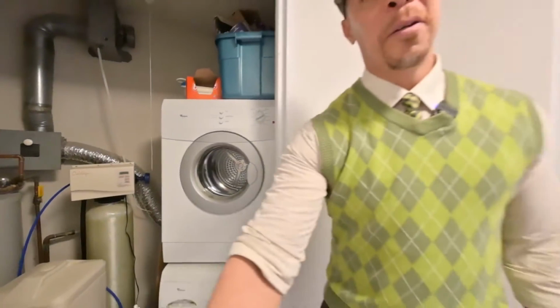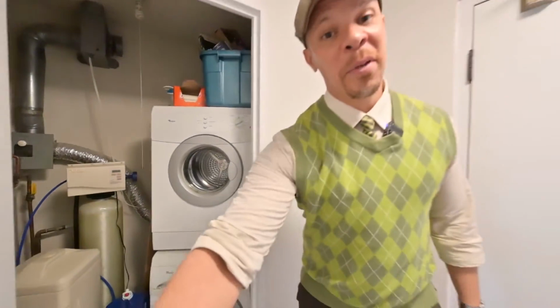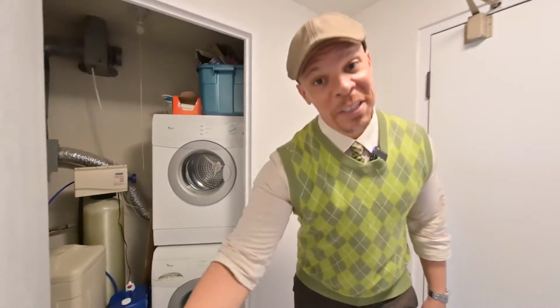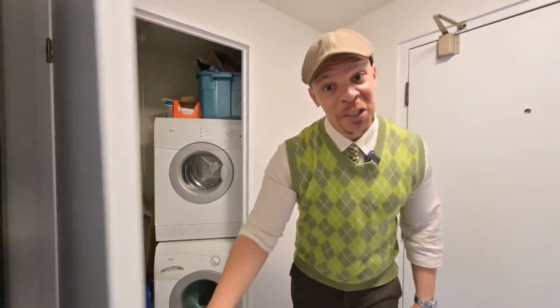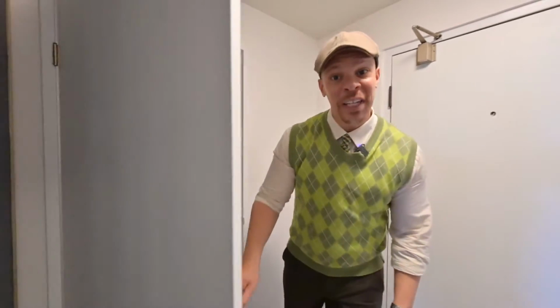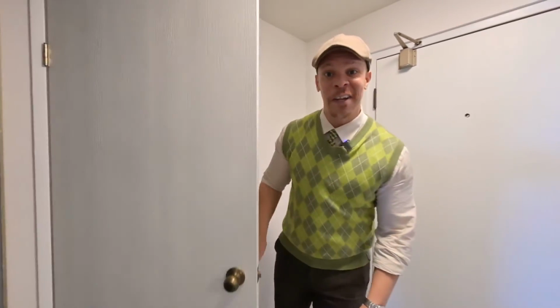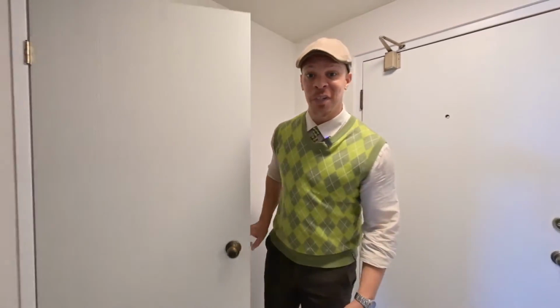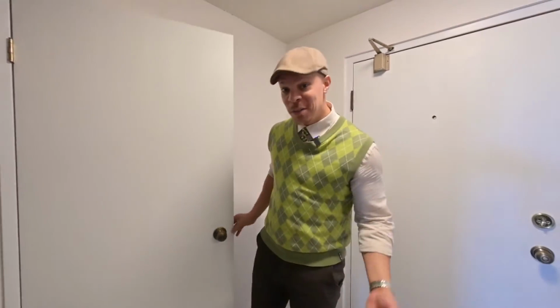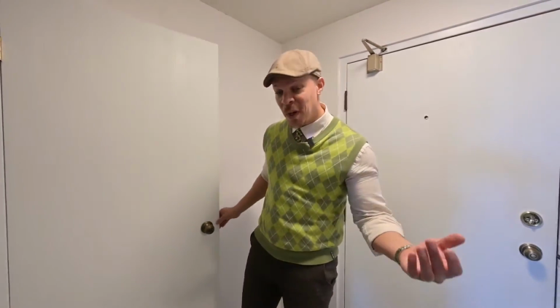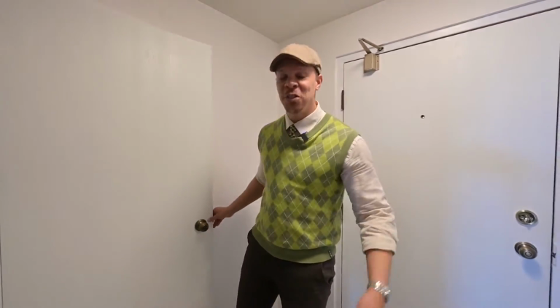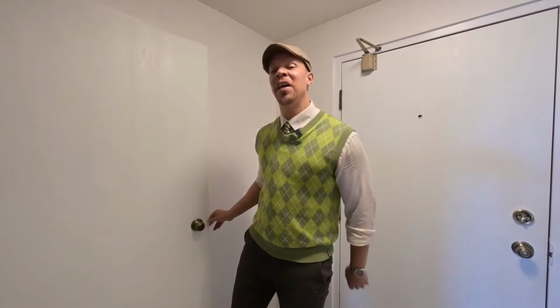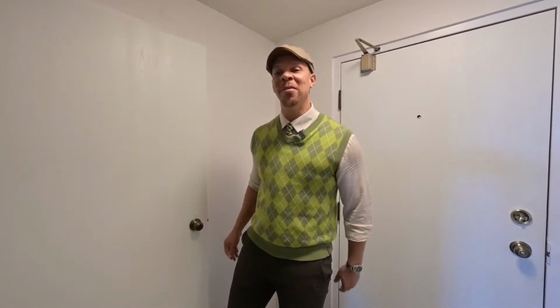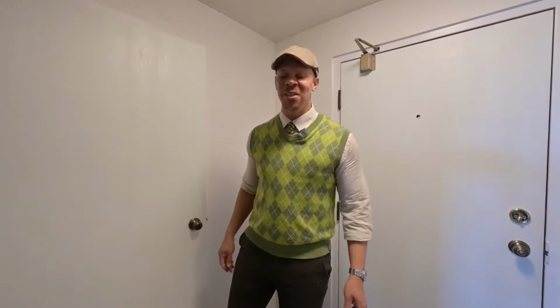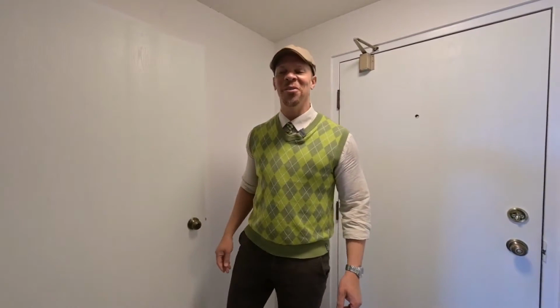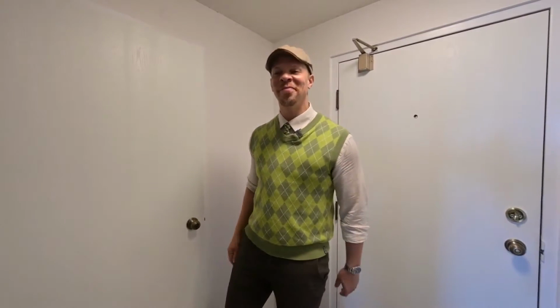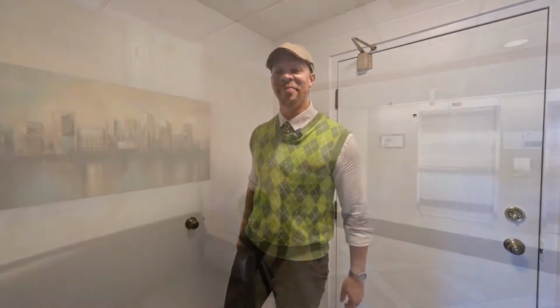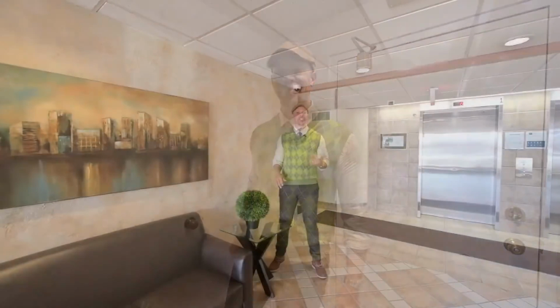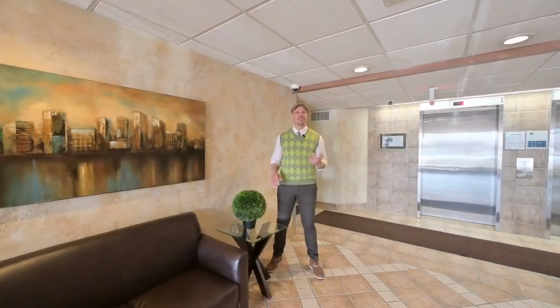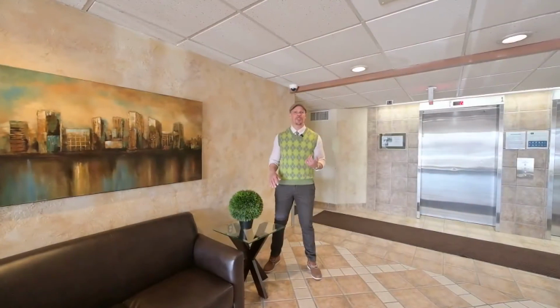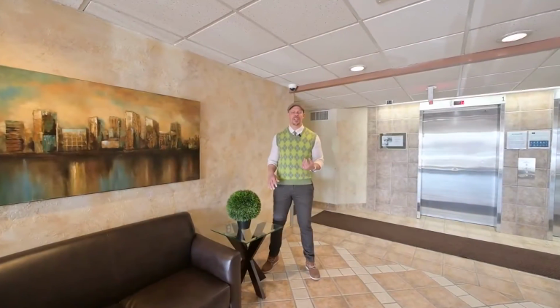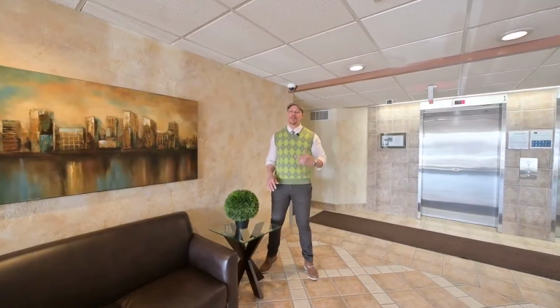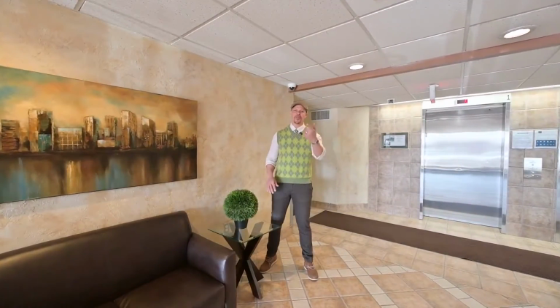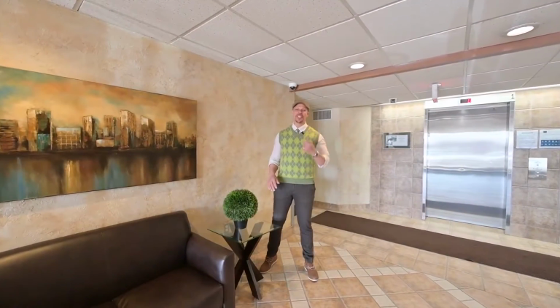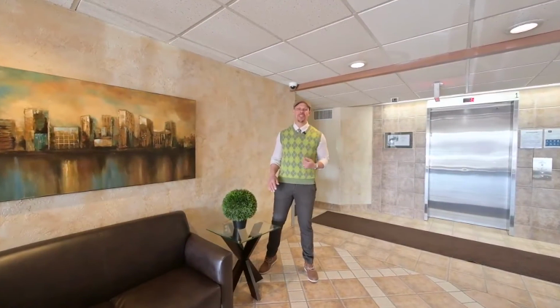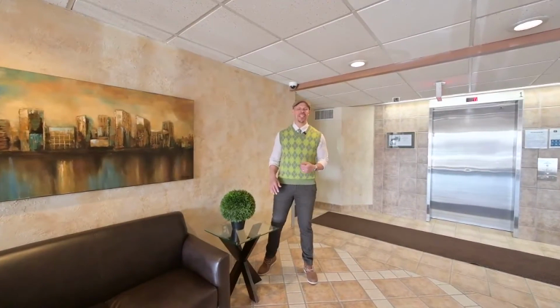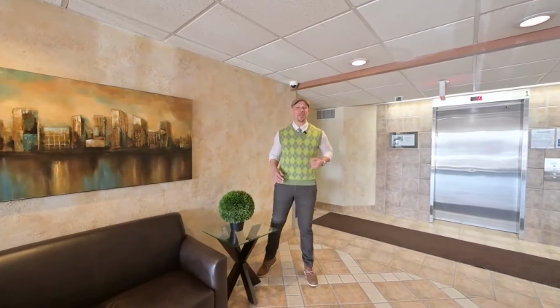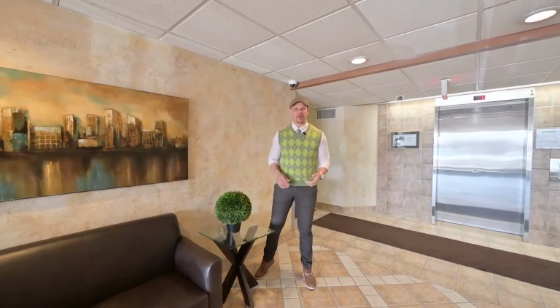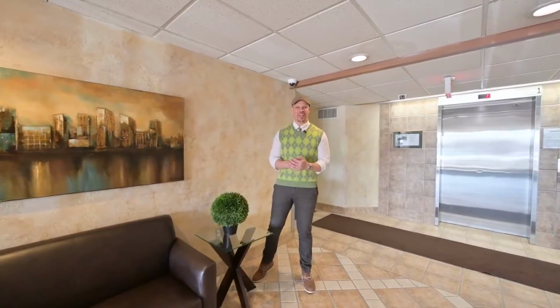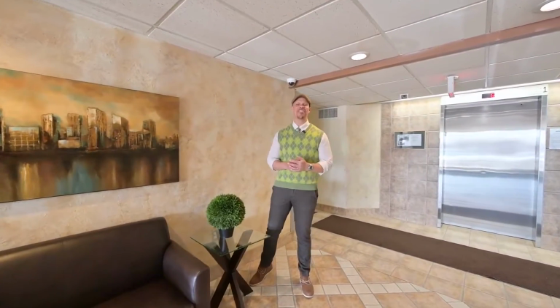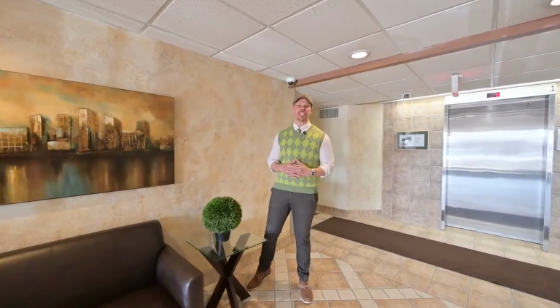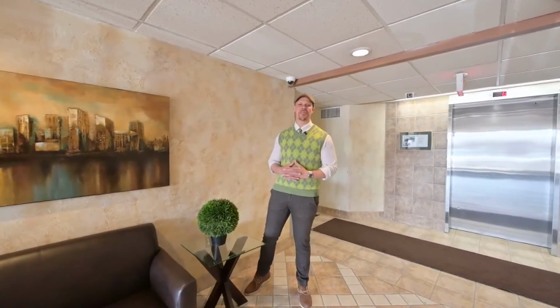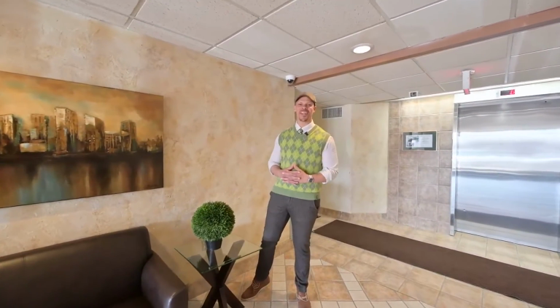Plus, in-suite laundry to take care of everything. Come see it for yourself — reach out to me, Daryl Waddy, Chestnut Park.